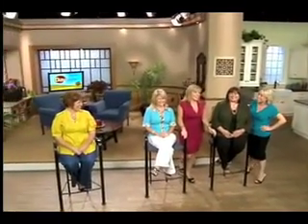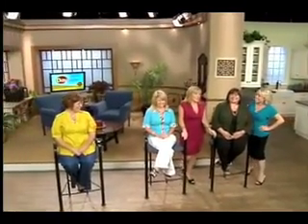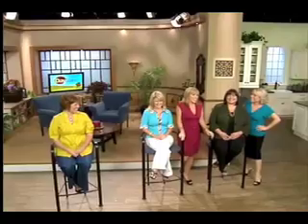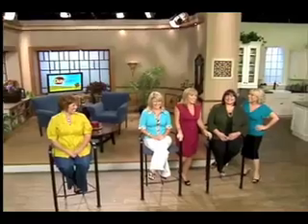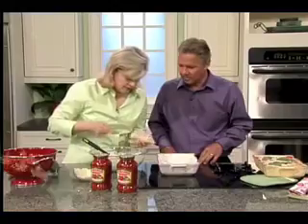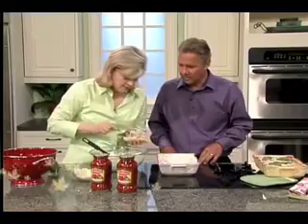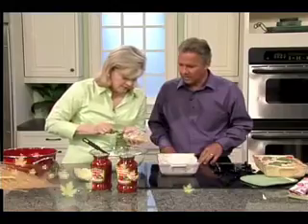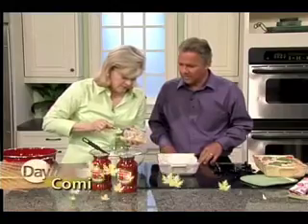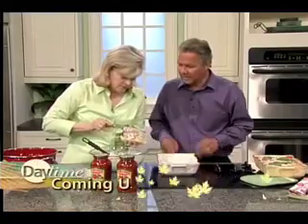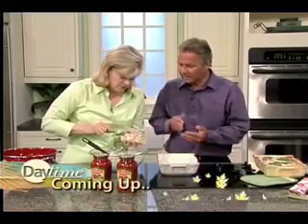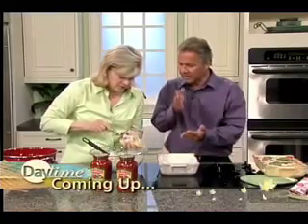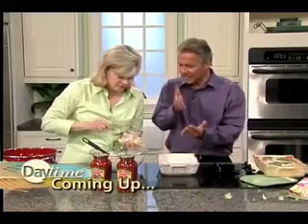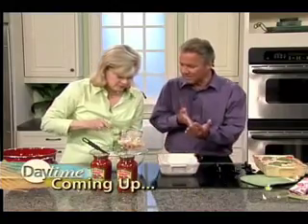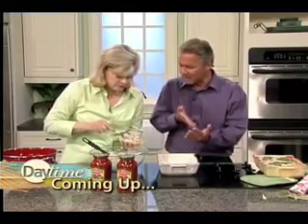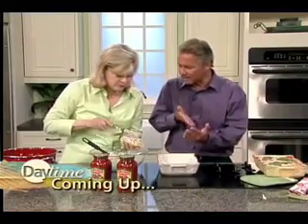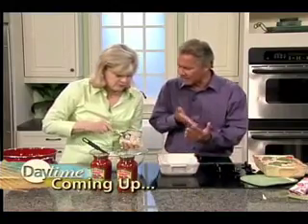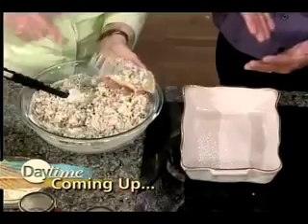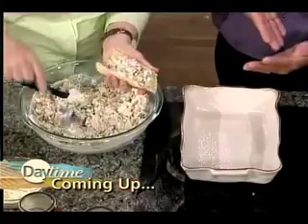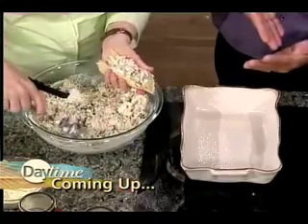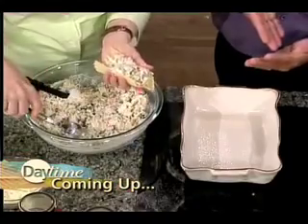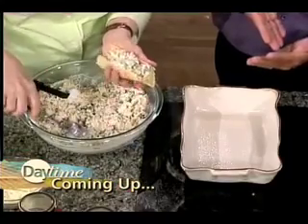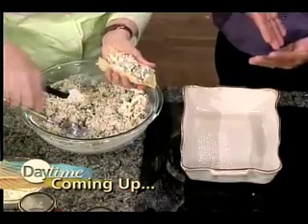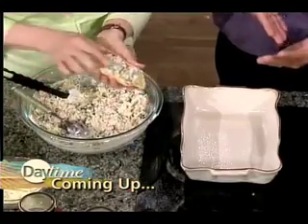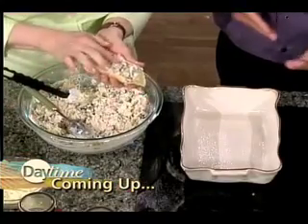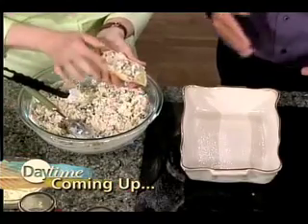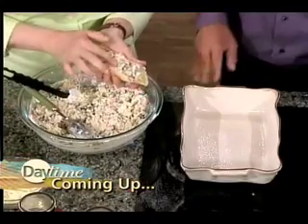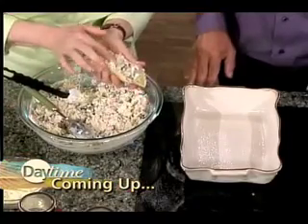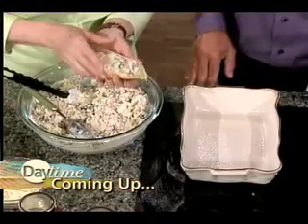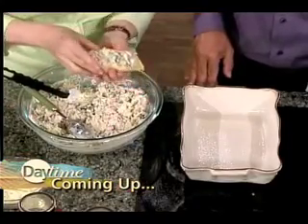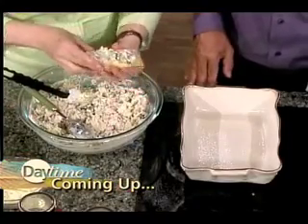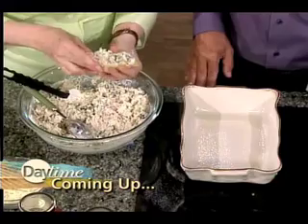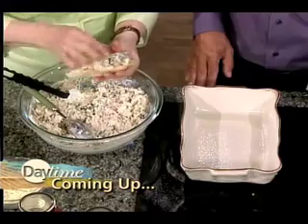Coming up on Daytime, Dave makes a wonderful cannelloni straight from the pages of Southern Living Magazine — you don't want to miss it.